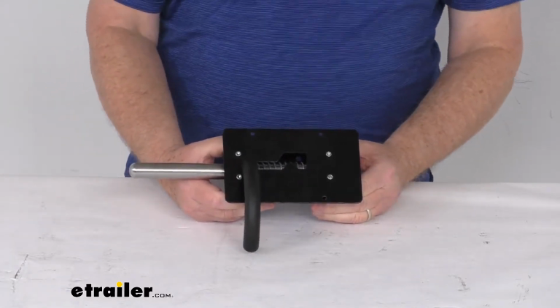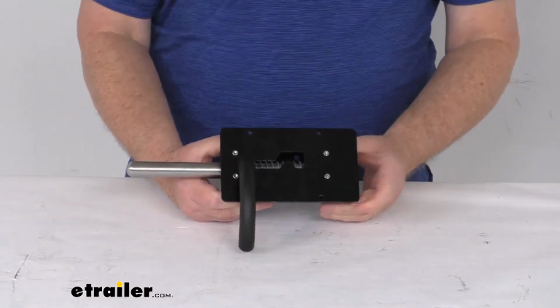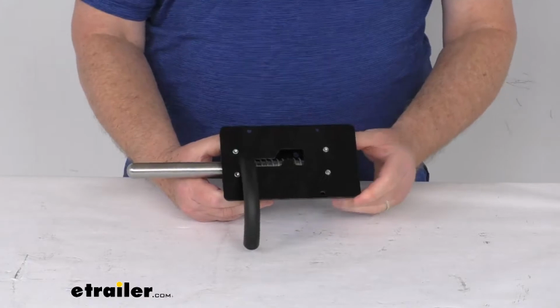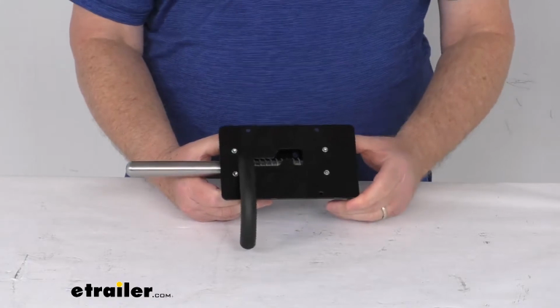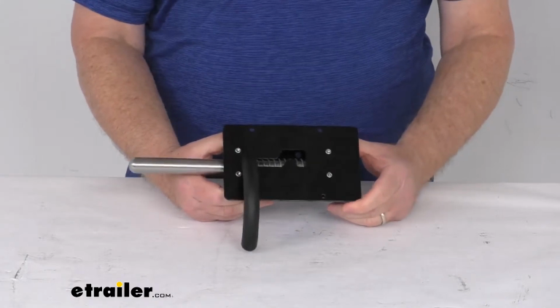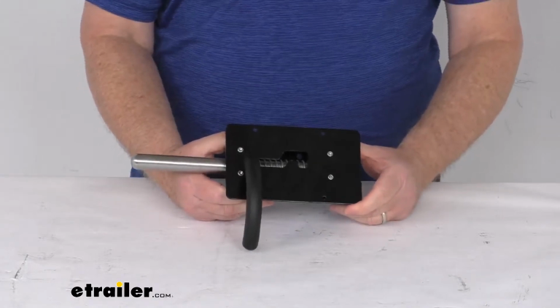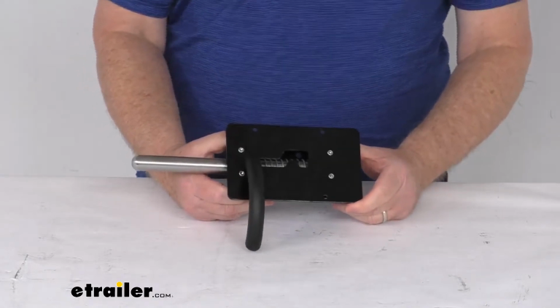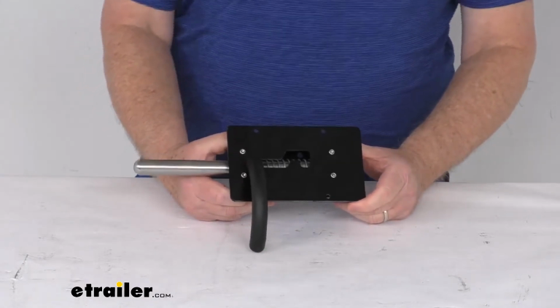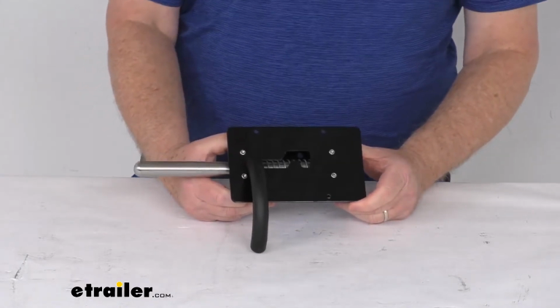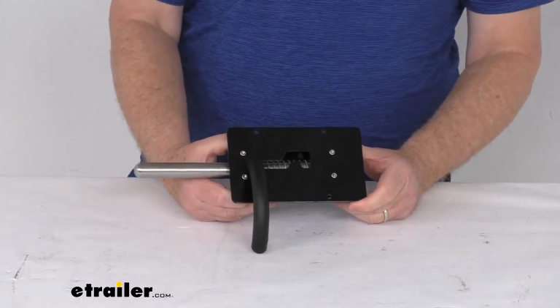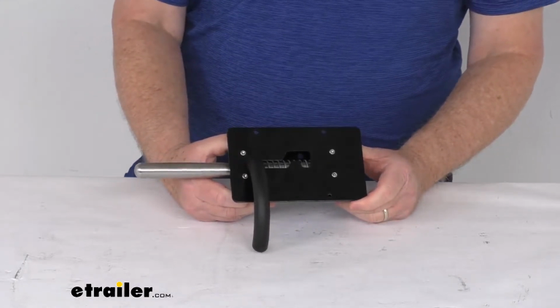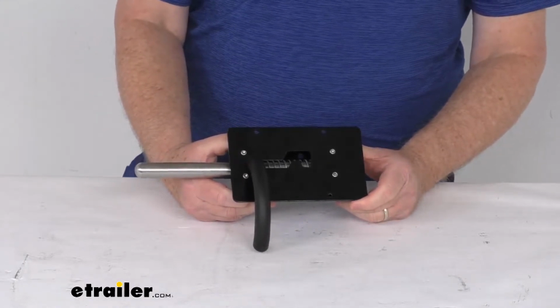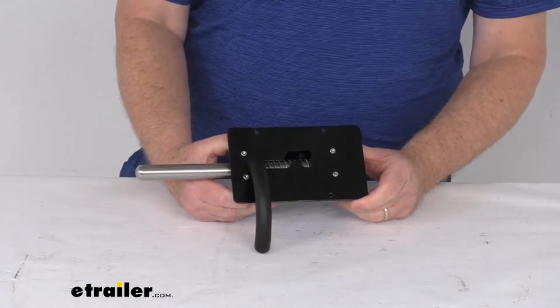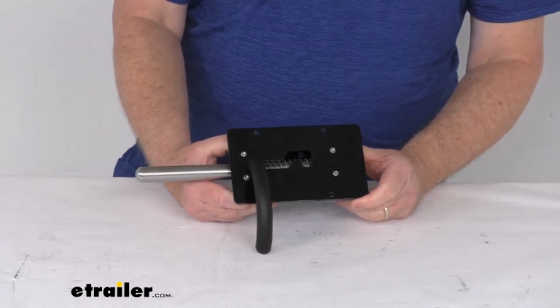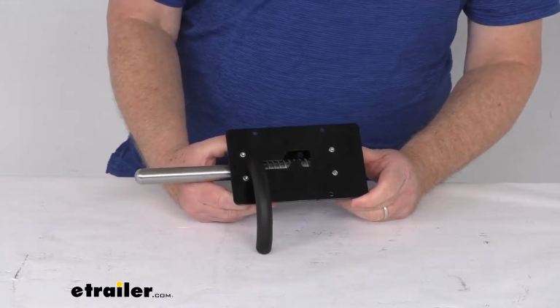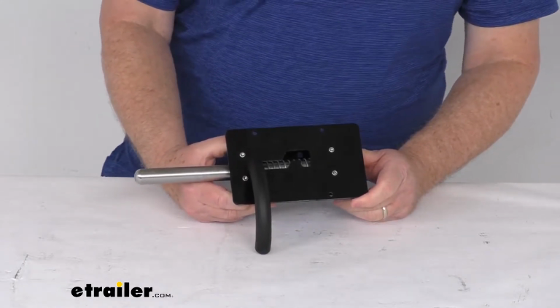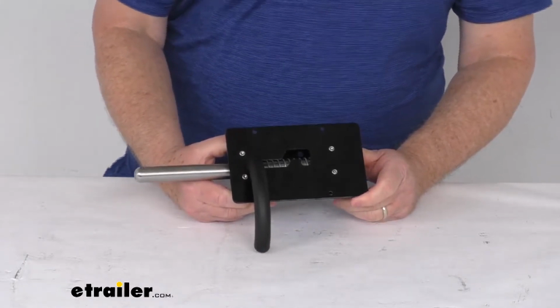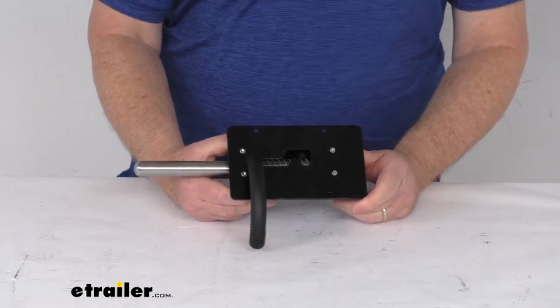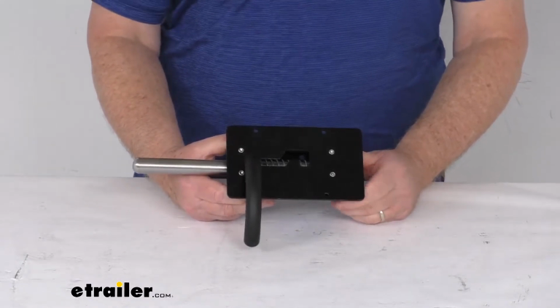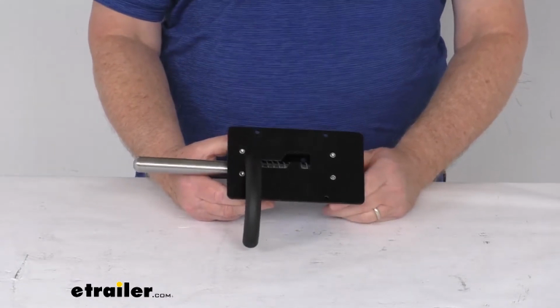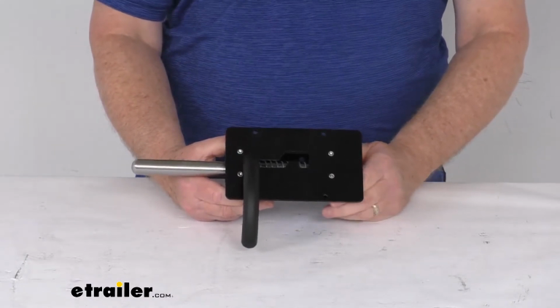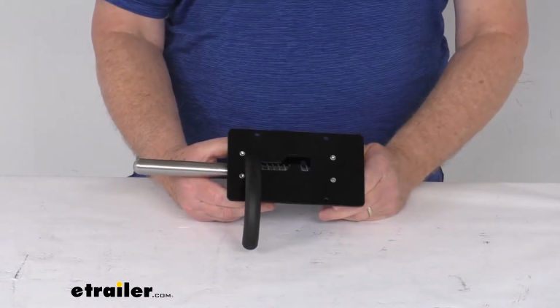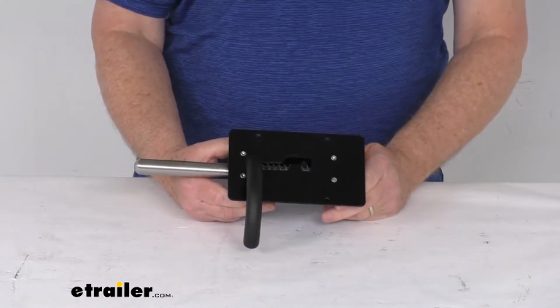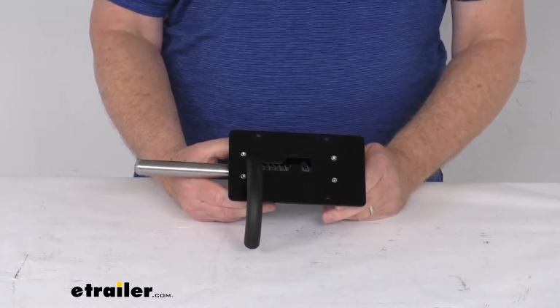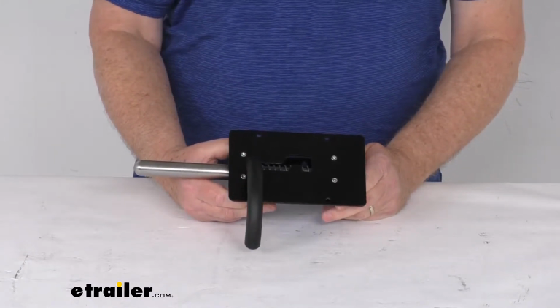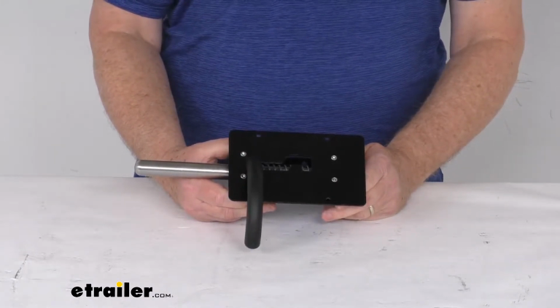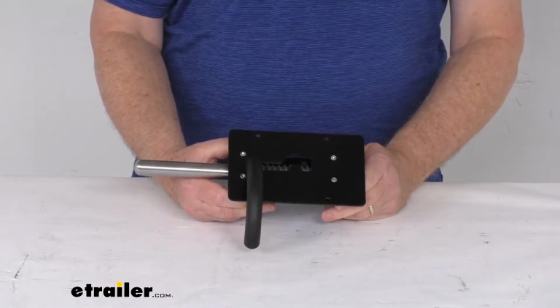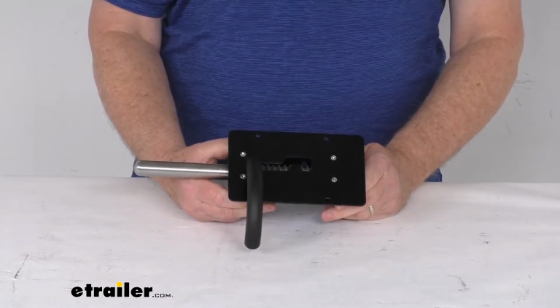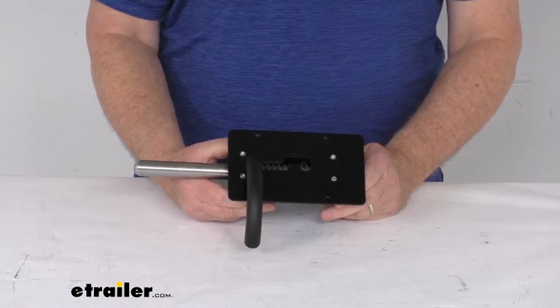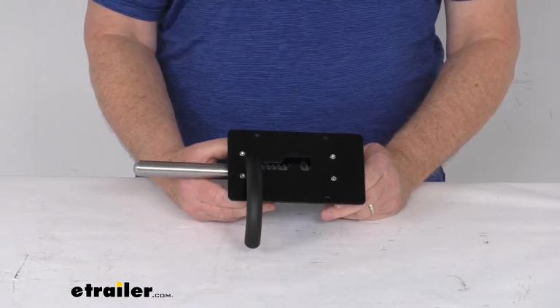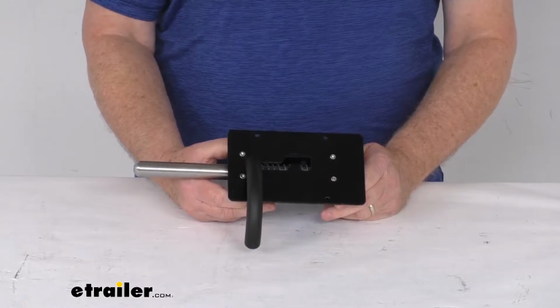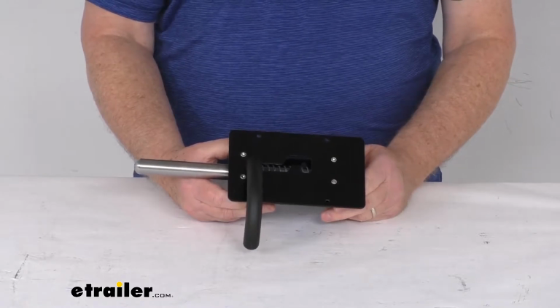We also sell the right-hand latch separately. That part number is BA92FR.